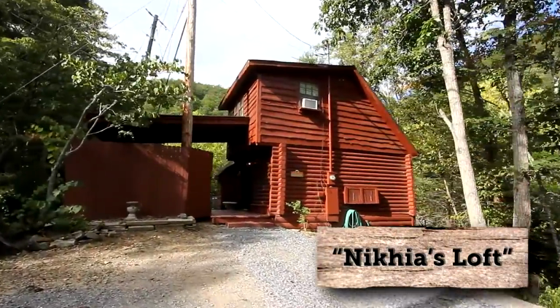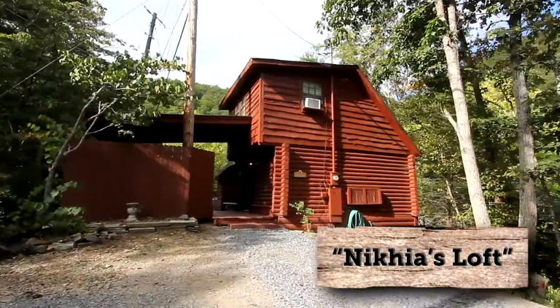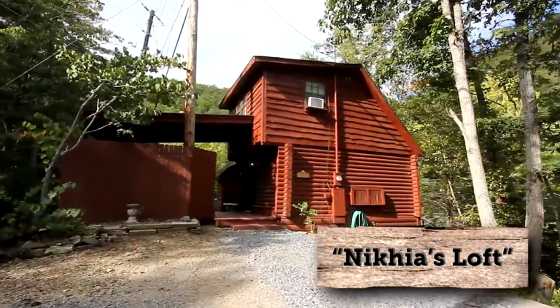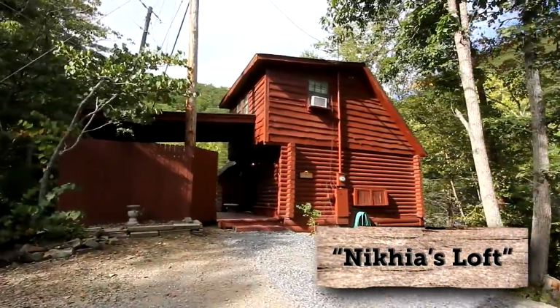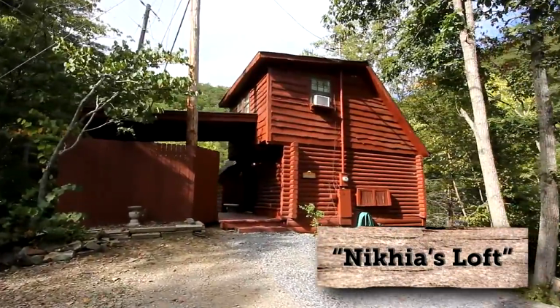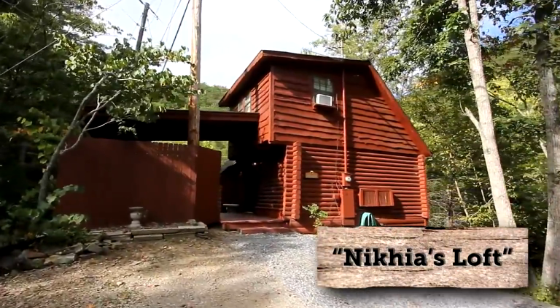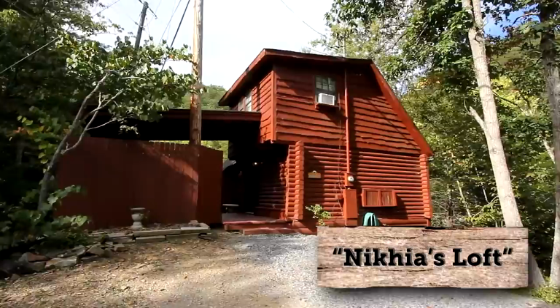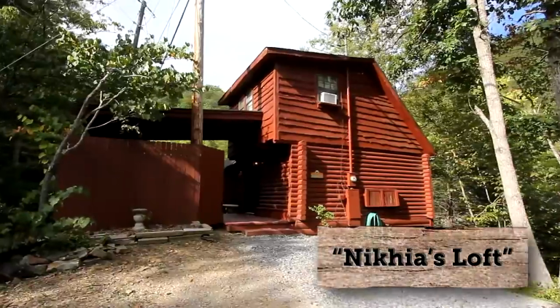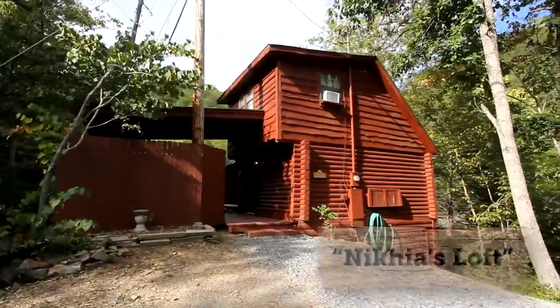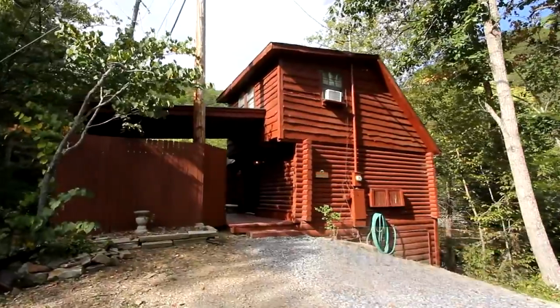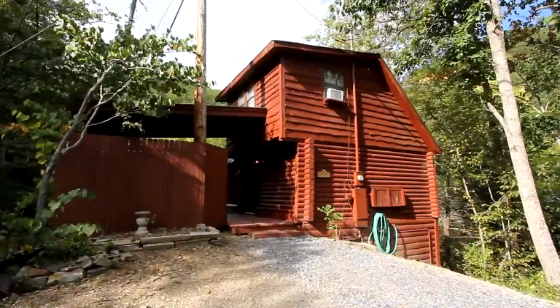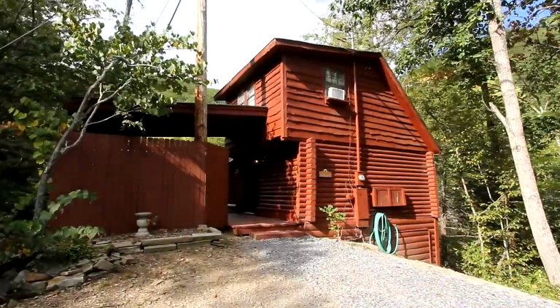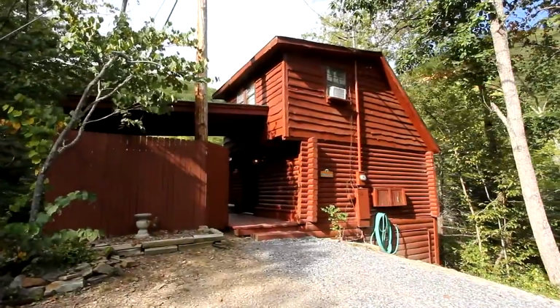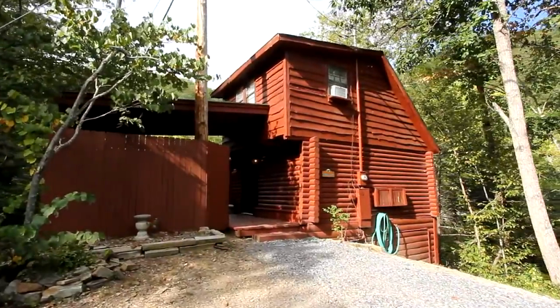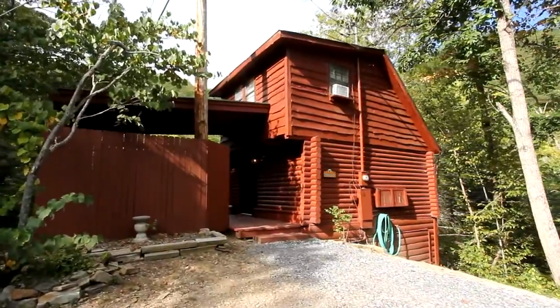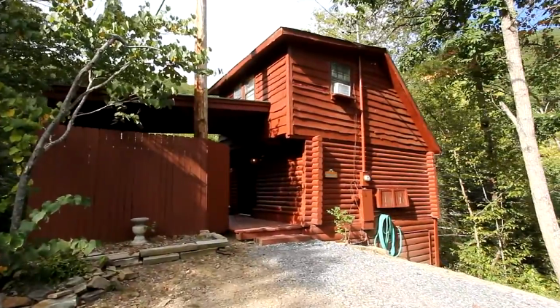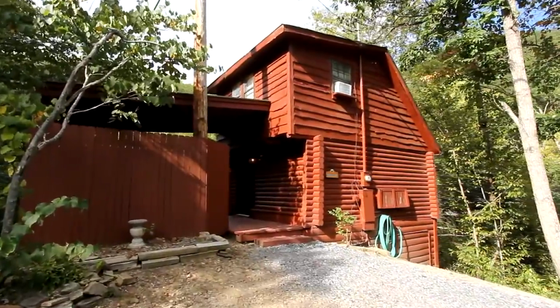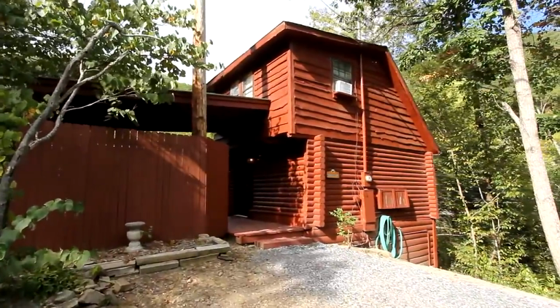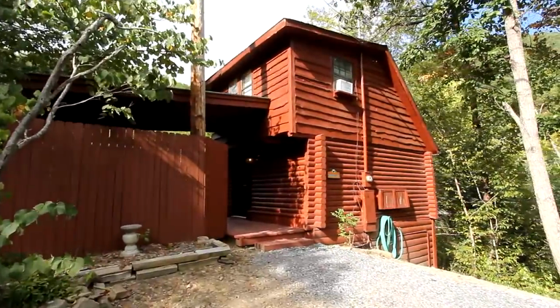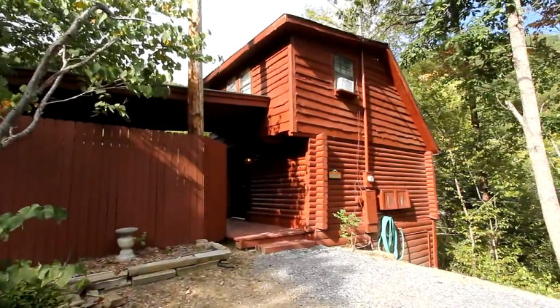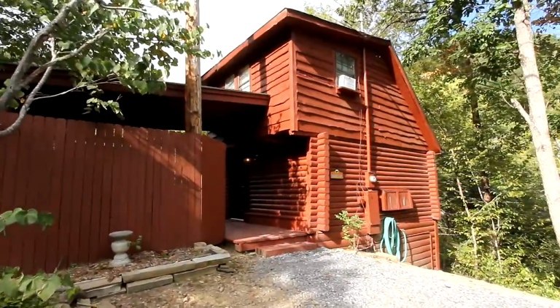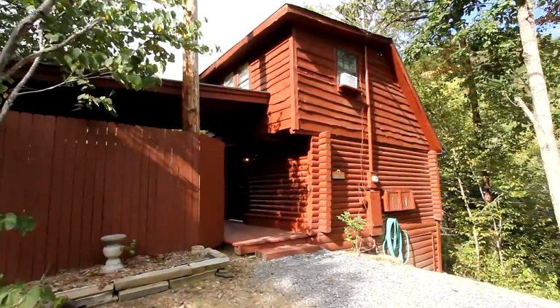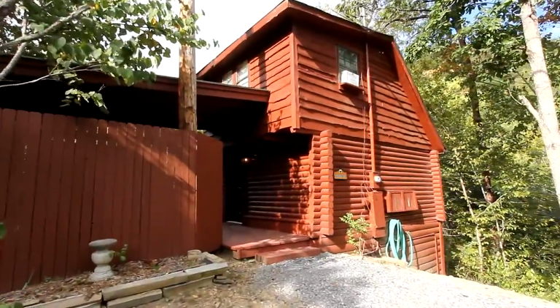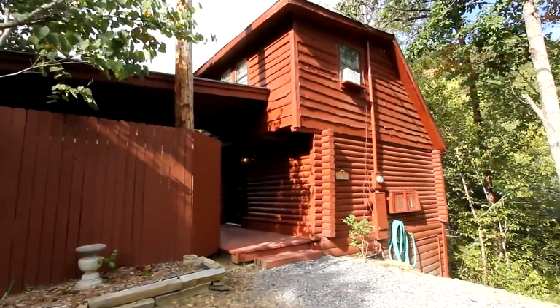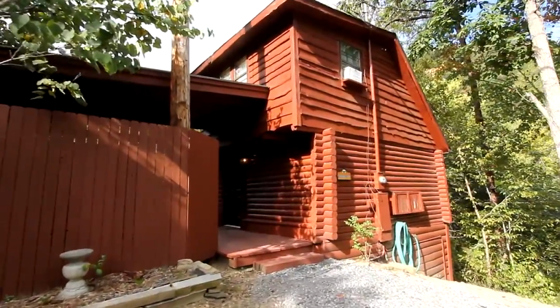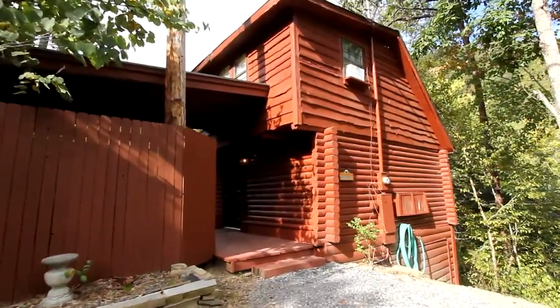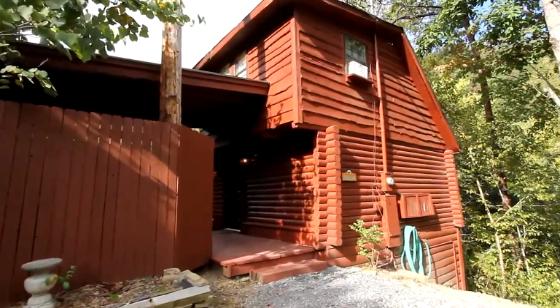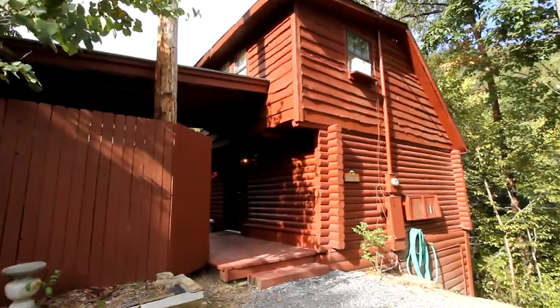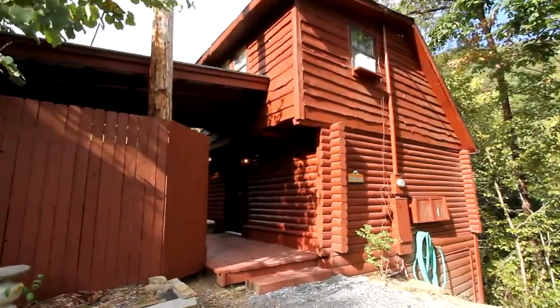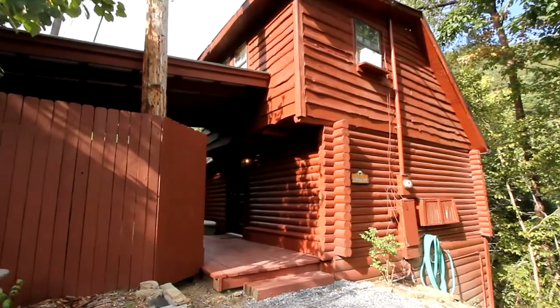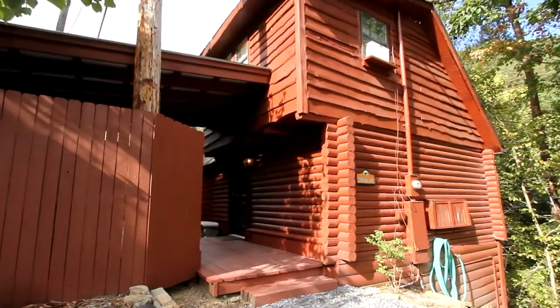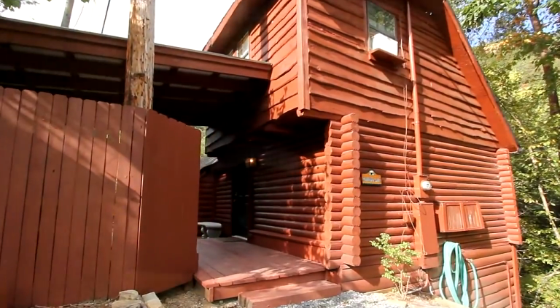If peace and quiet is what you're seeking, look no further. This rustic cabin is the perfect getaway from the rat race.